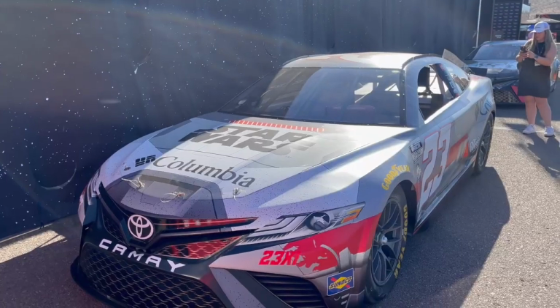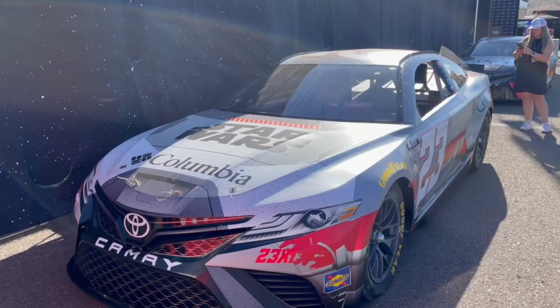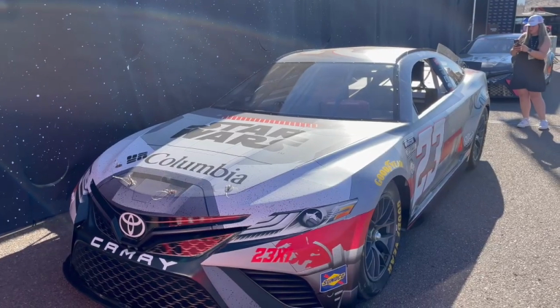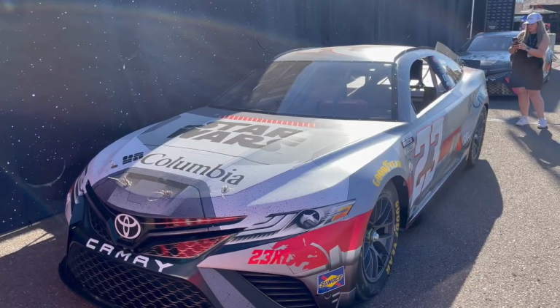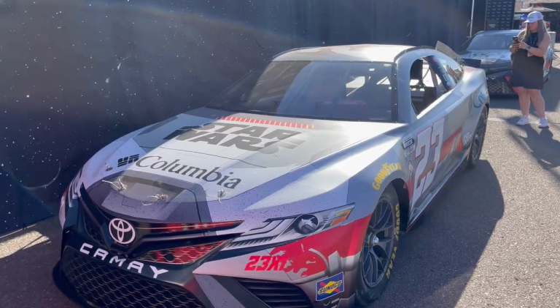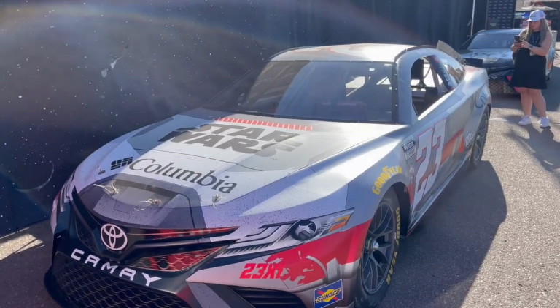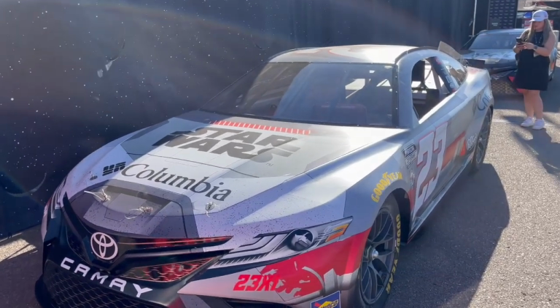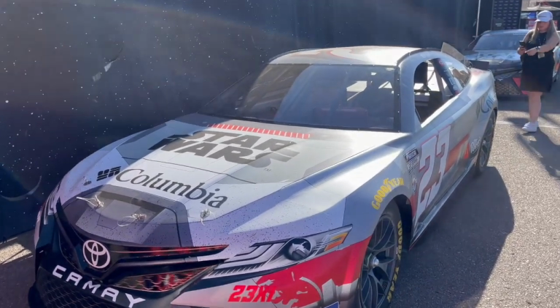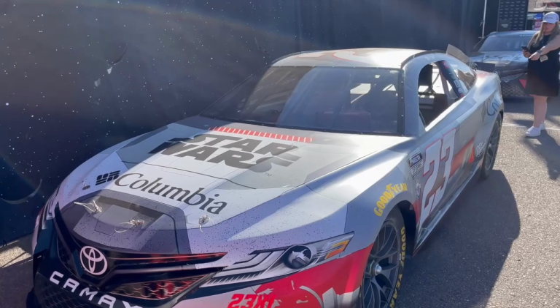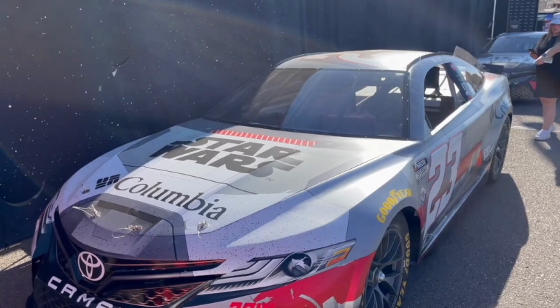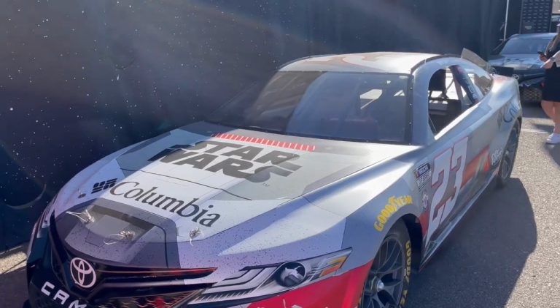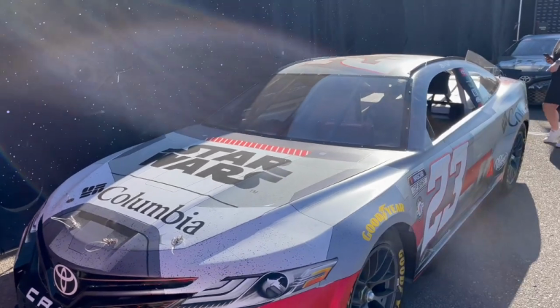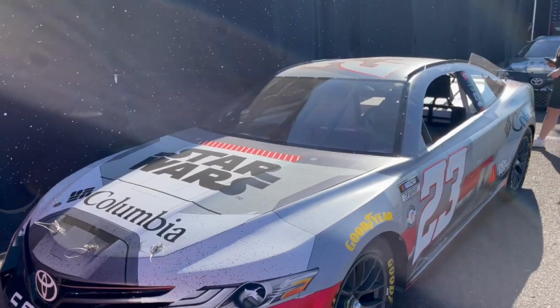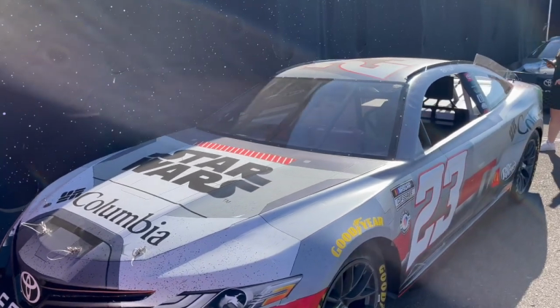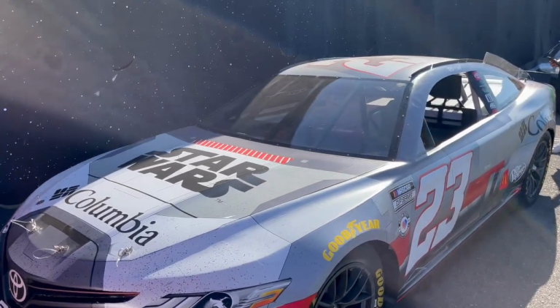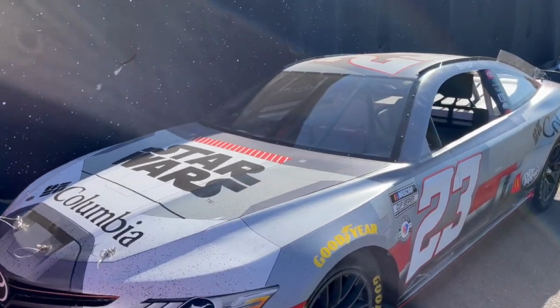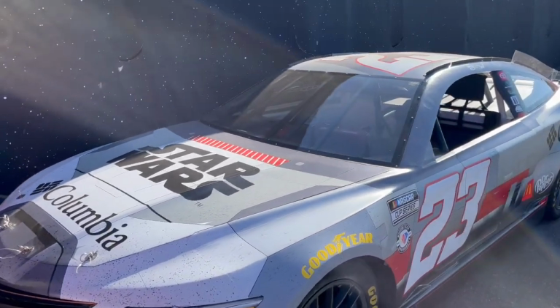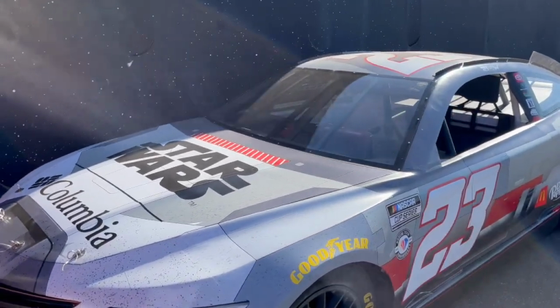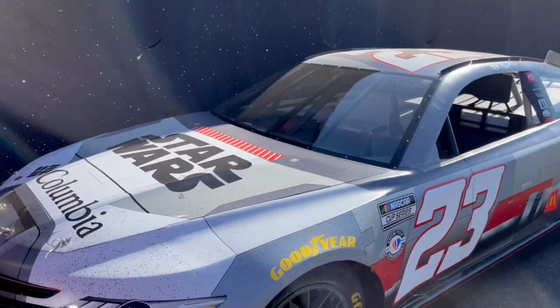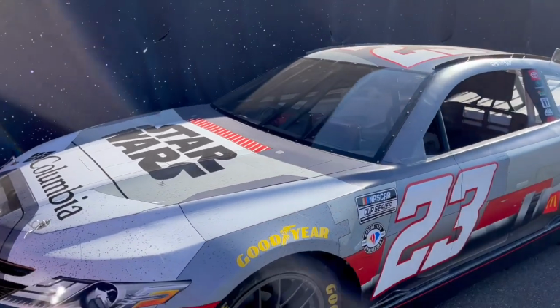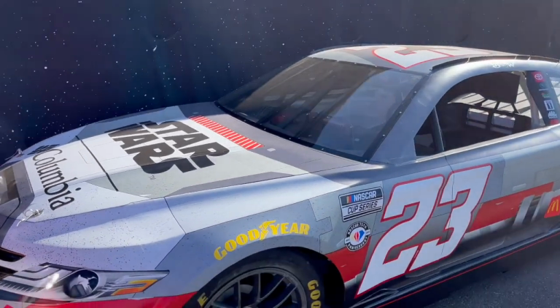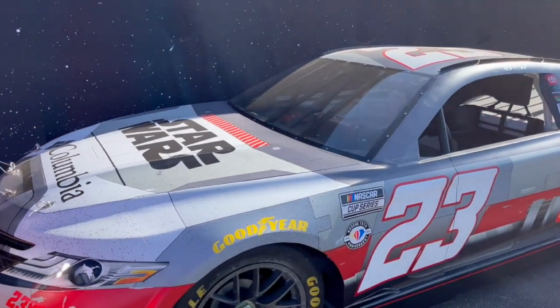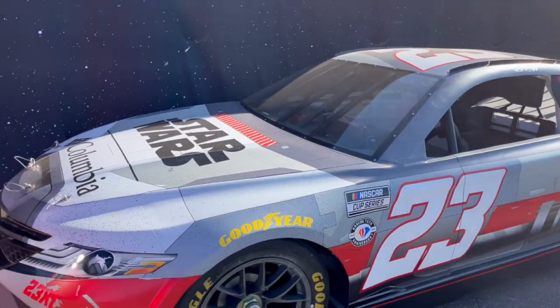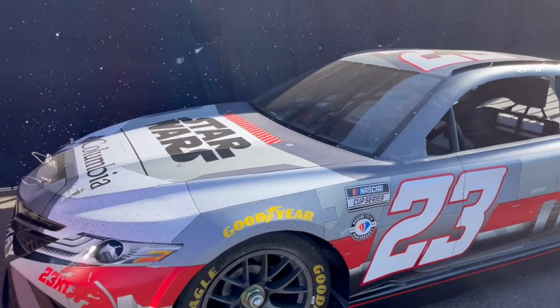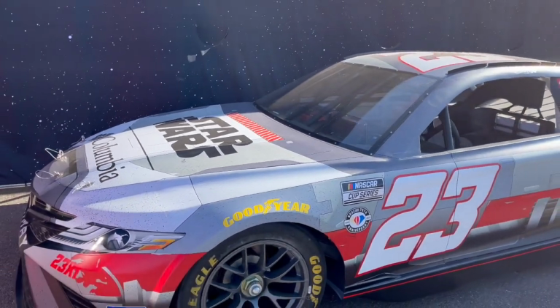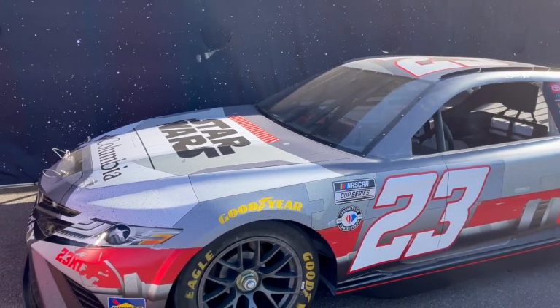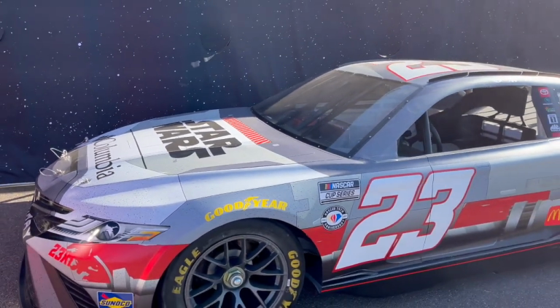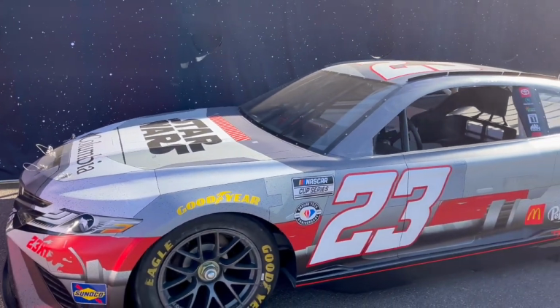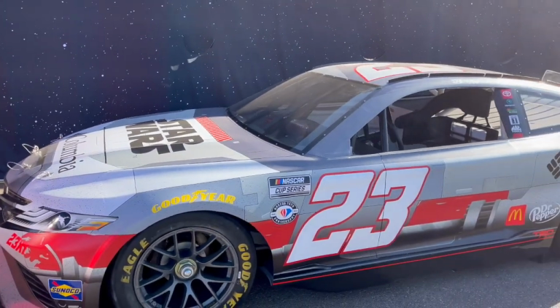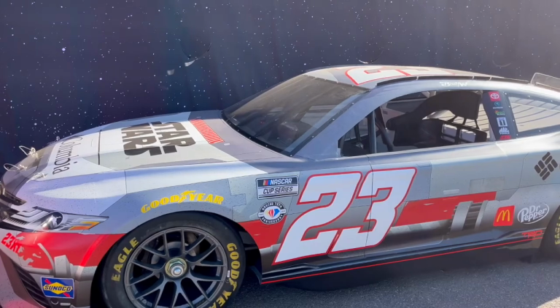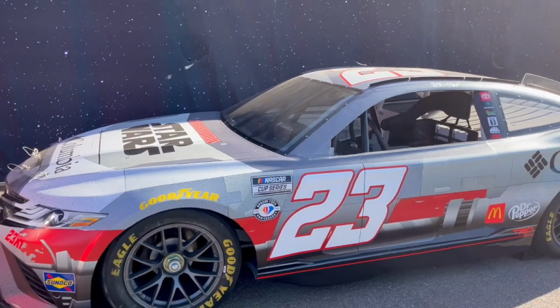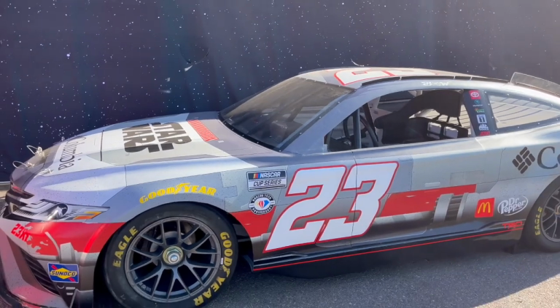We felt like it would be cooler to do that than, say, a billboard or some of the posterized things you can do, like just putting X-Wings on the side of the vehicle.